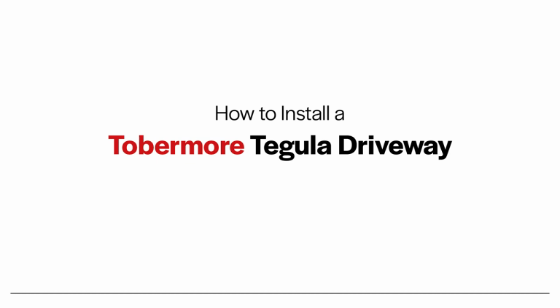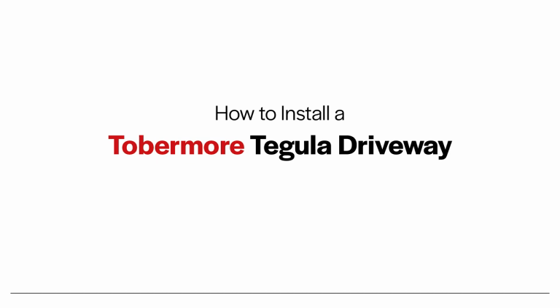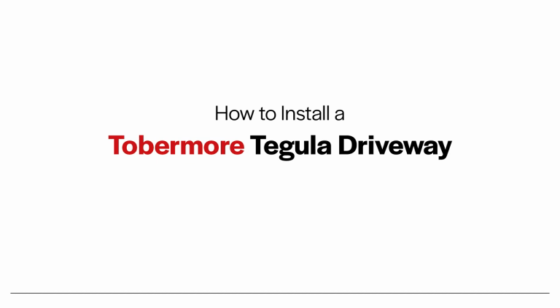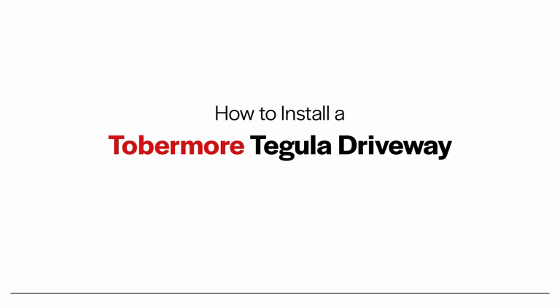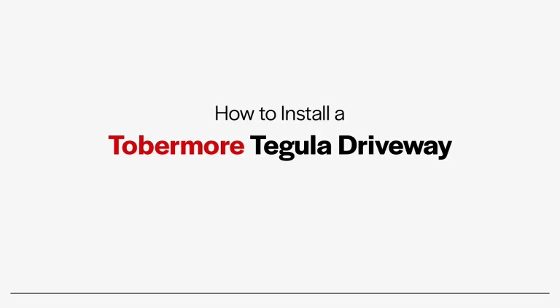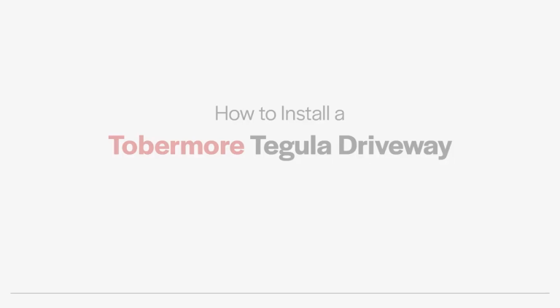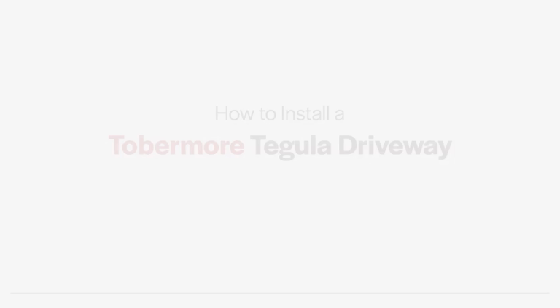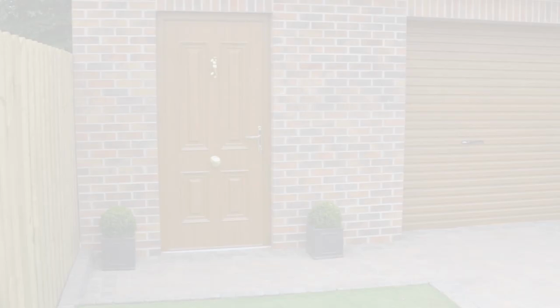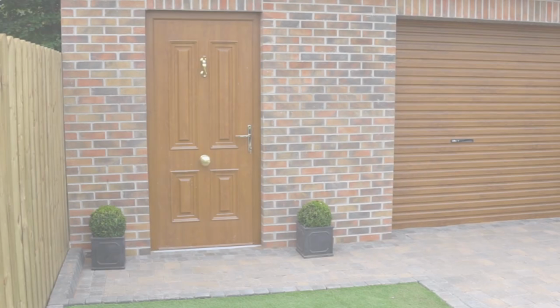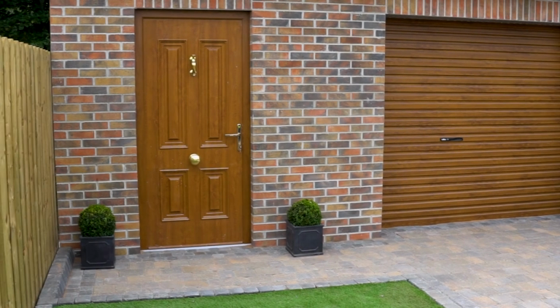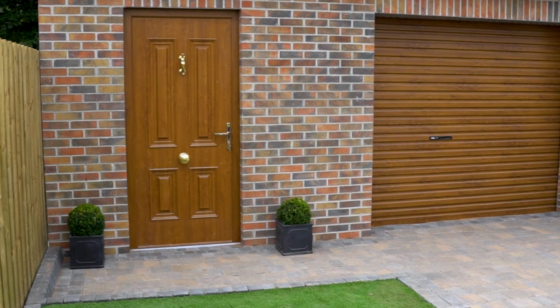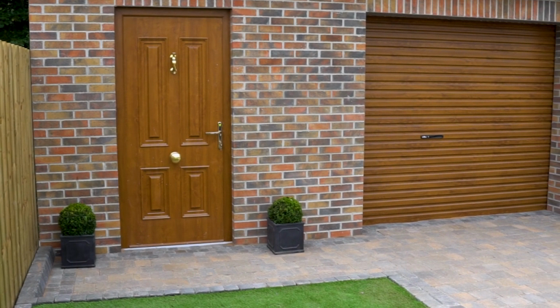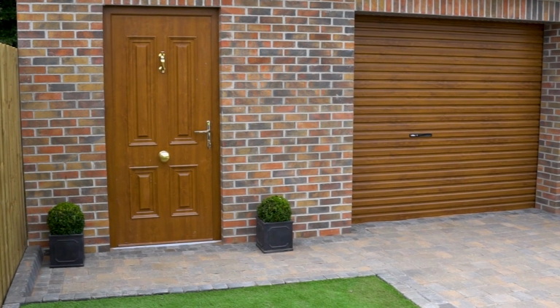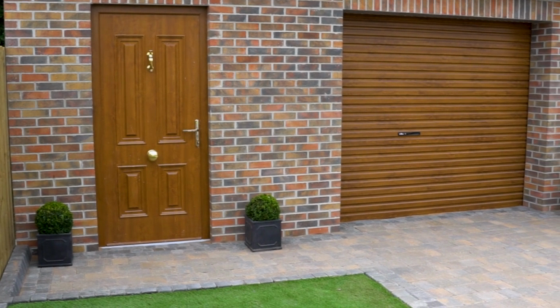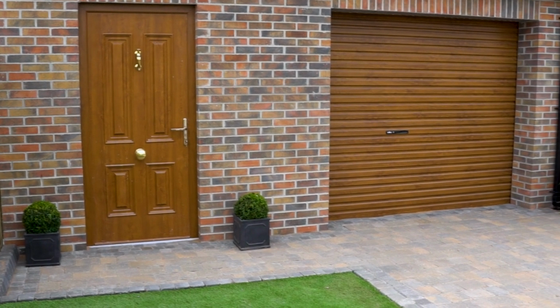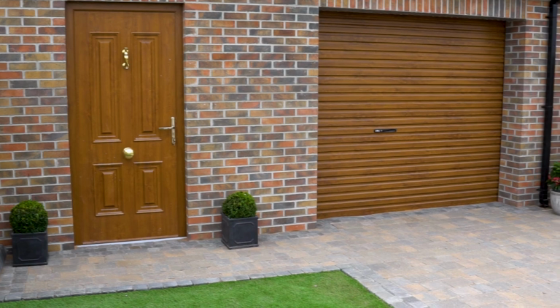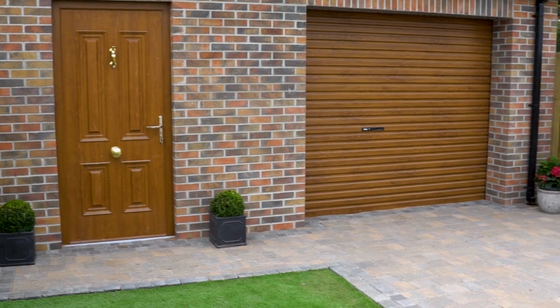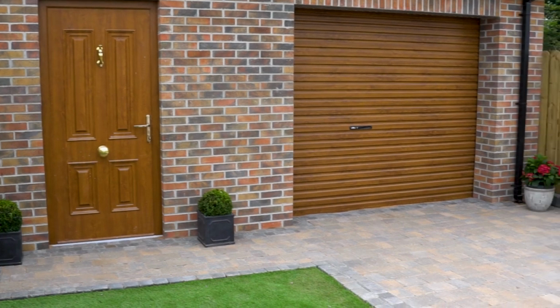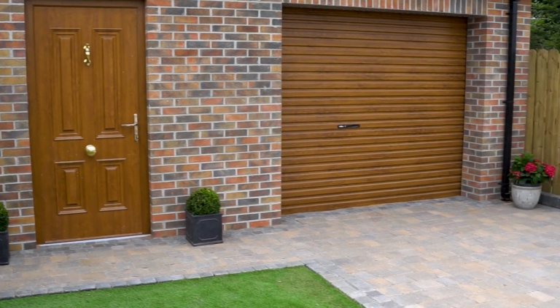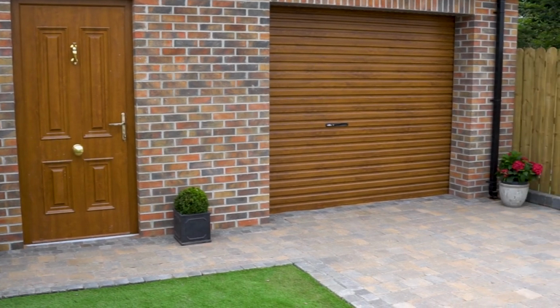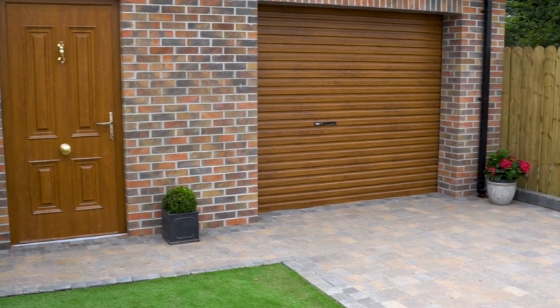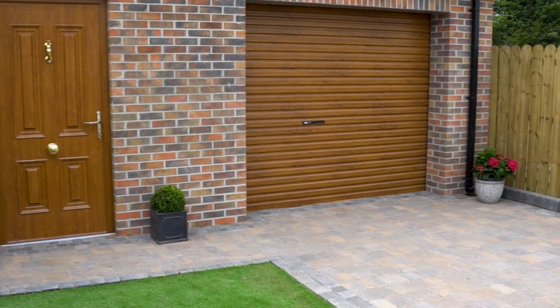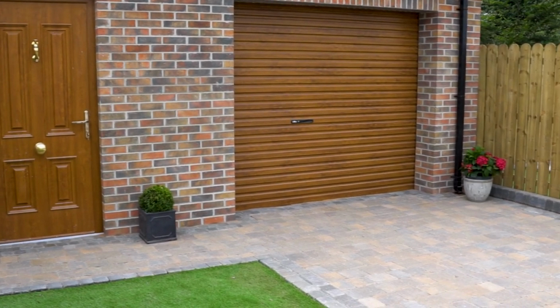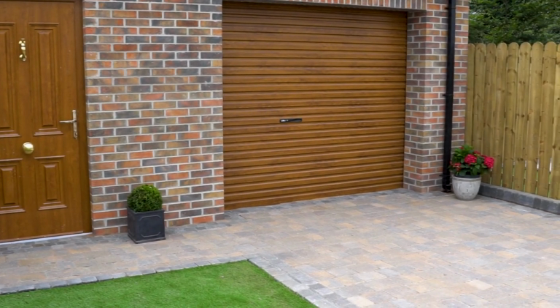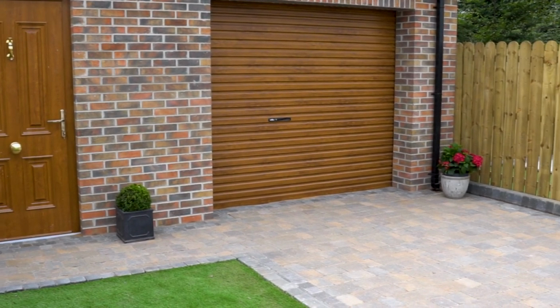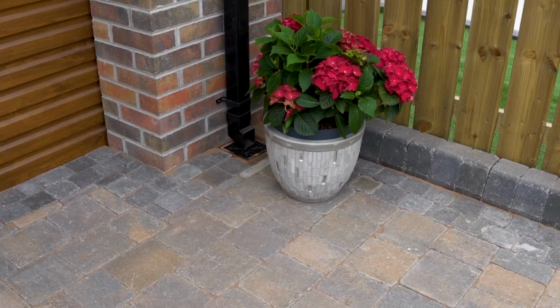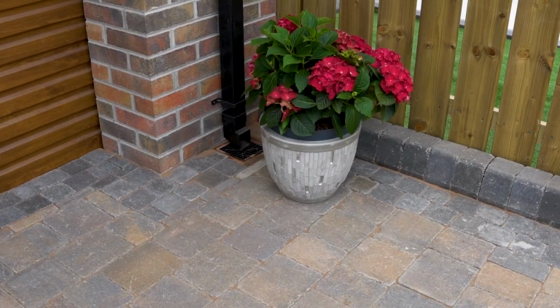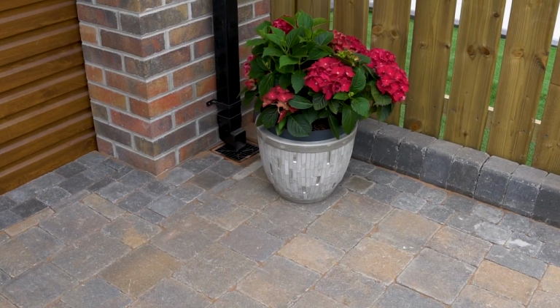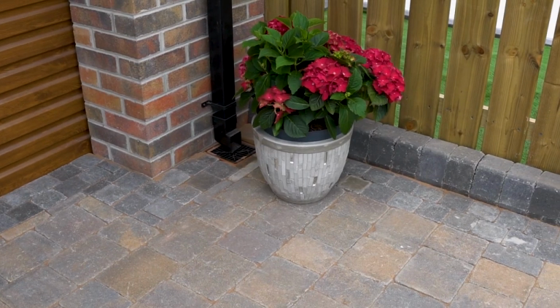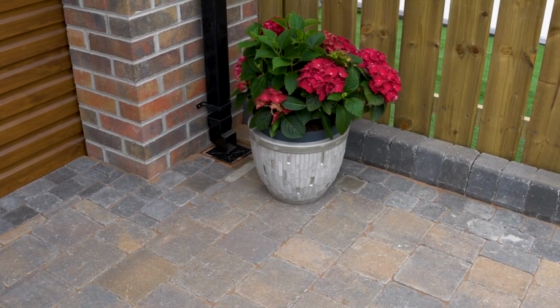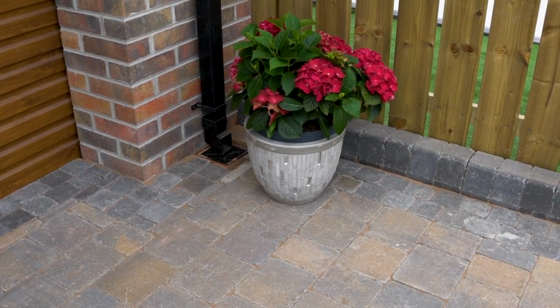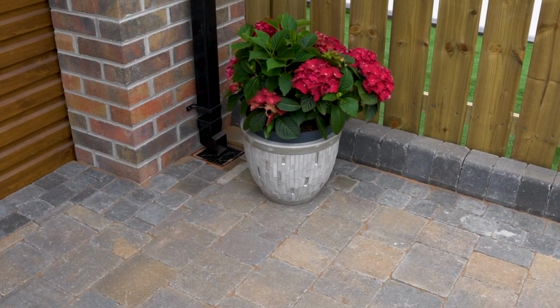In this video we're going to show you the processes needed to install the perfect Tobermore driveway.